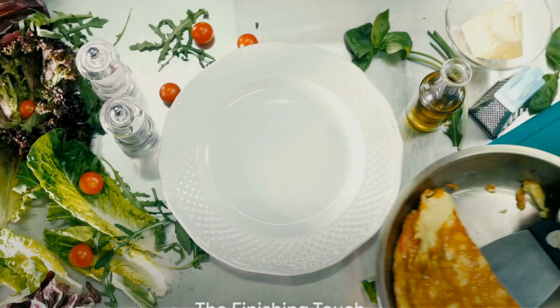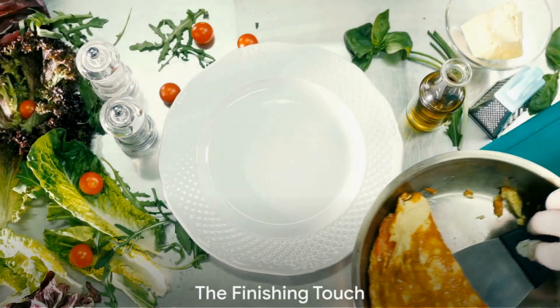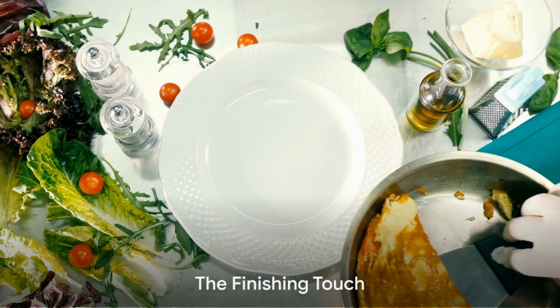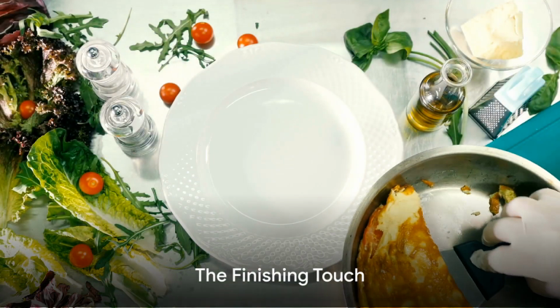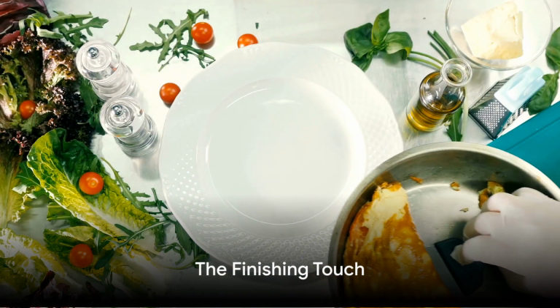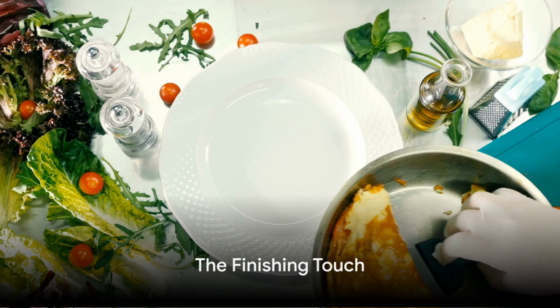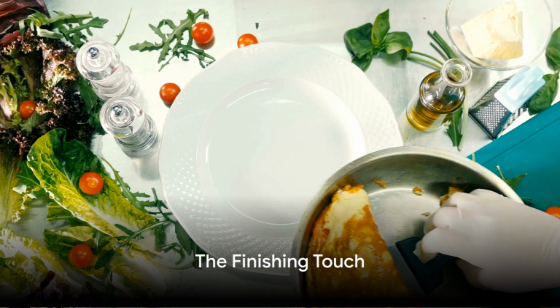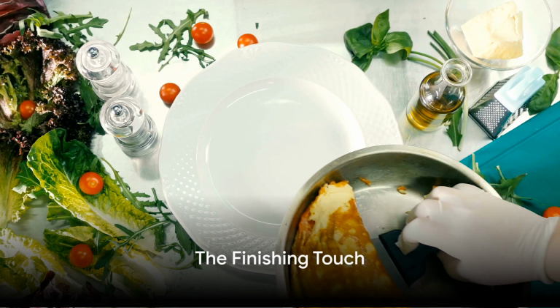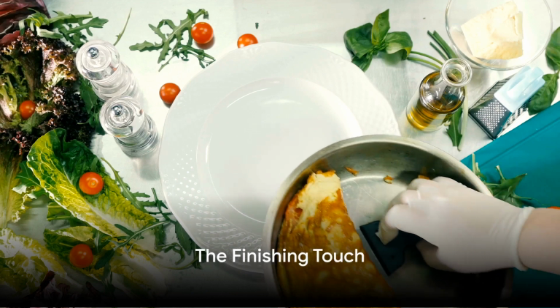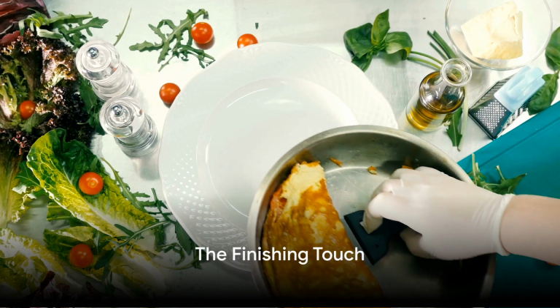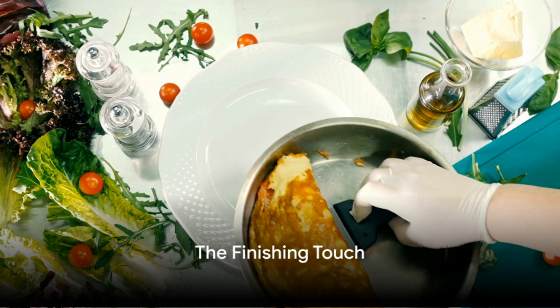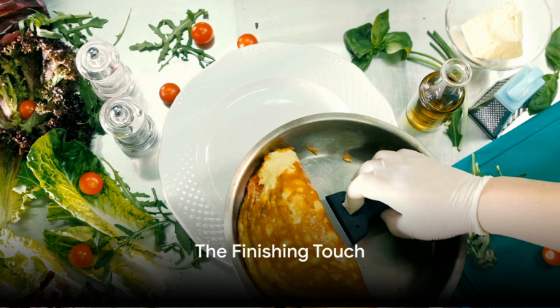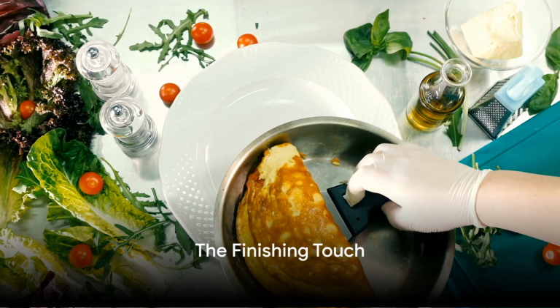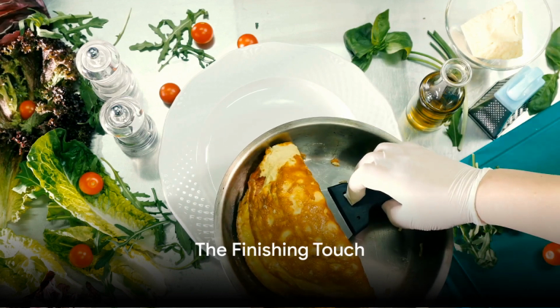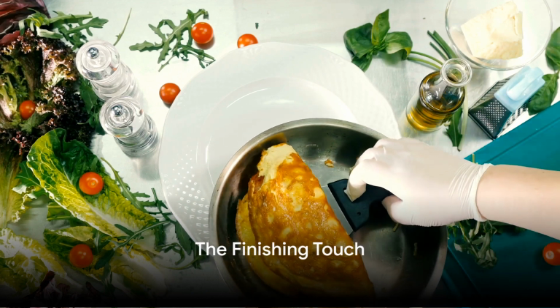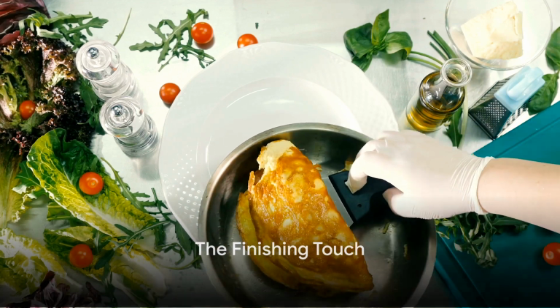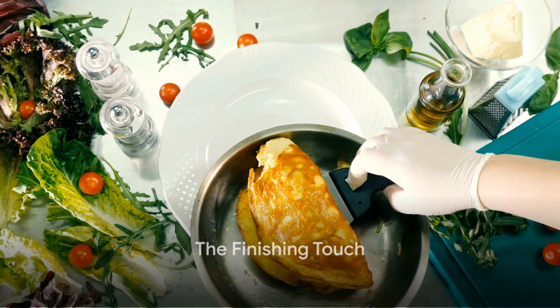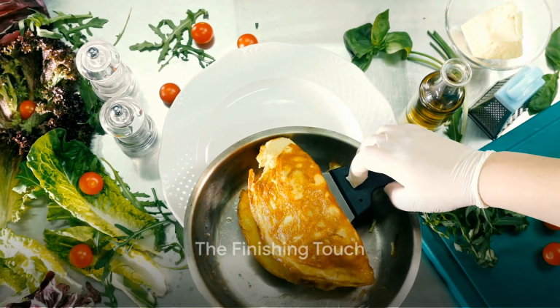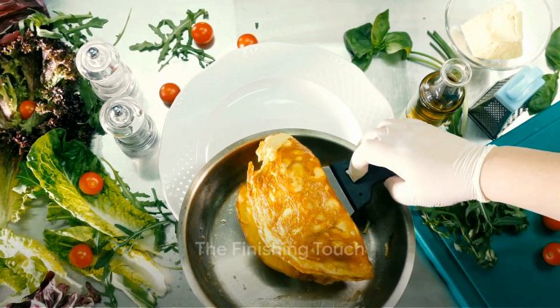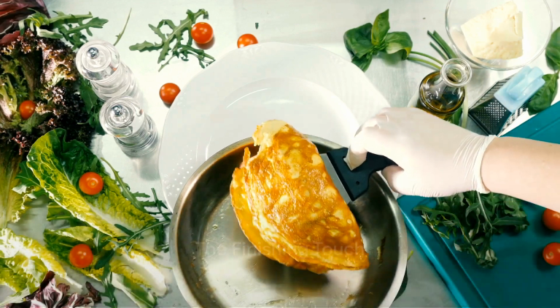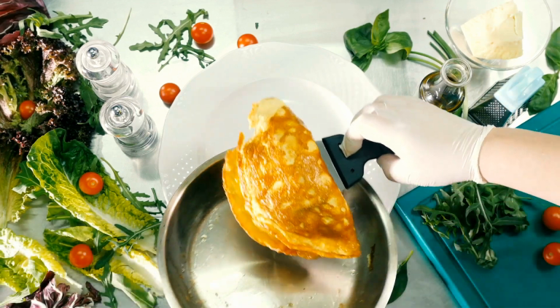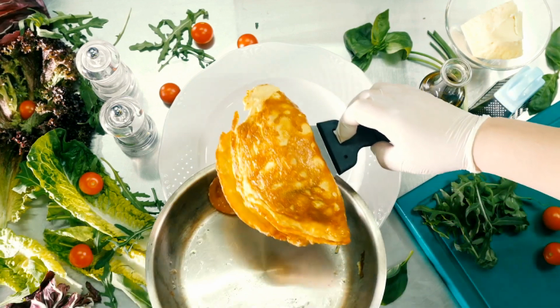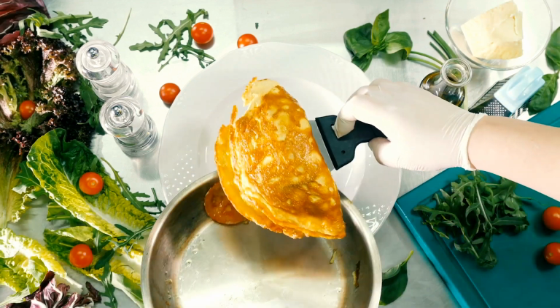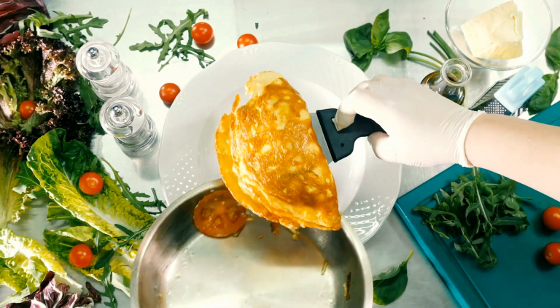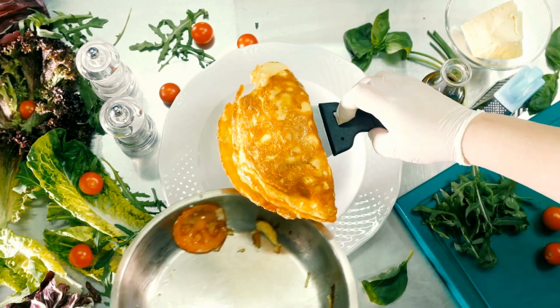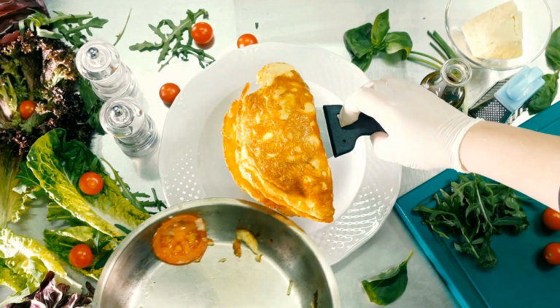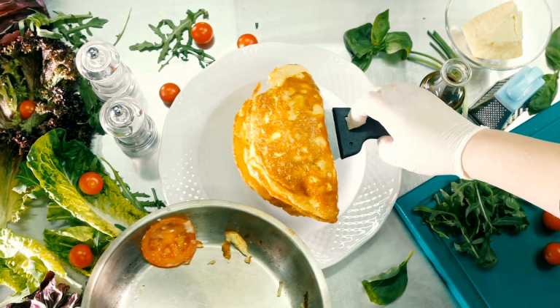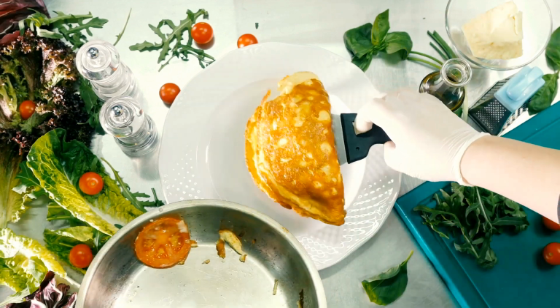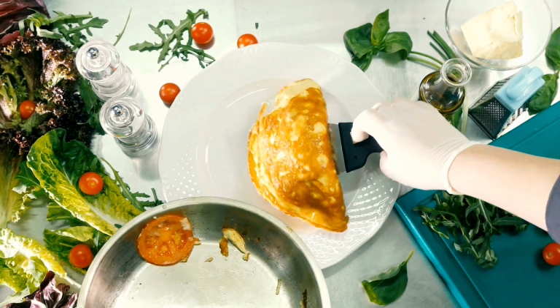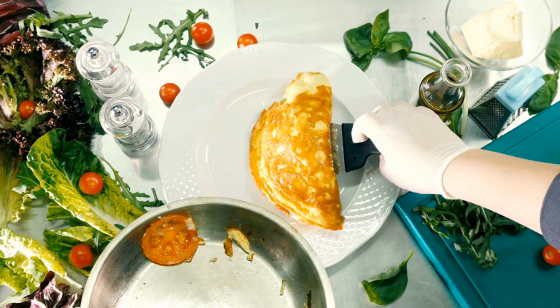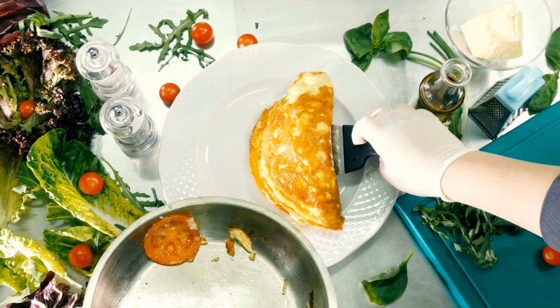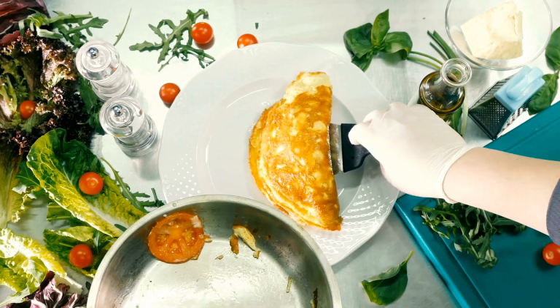Step 5: Slide that golden beauty onto your plate and slather it with ketchup — as much as you'd put on a hot dog at the county fair.